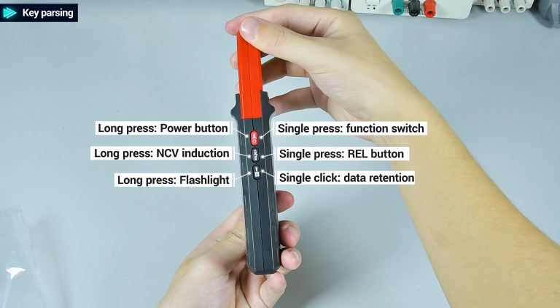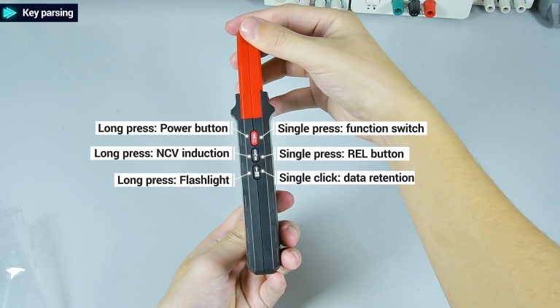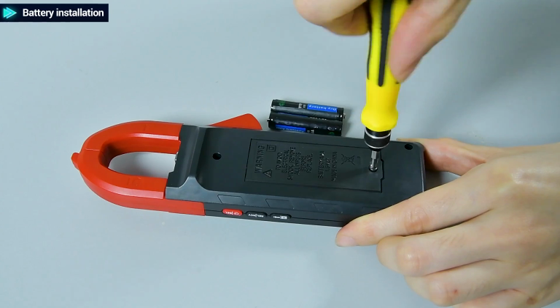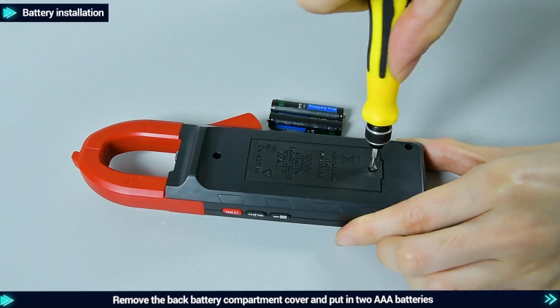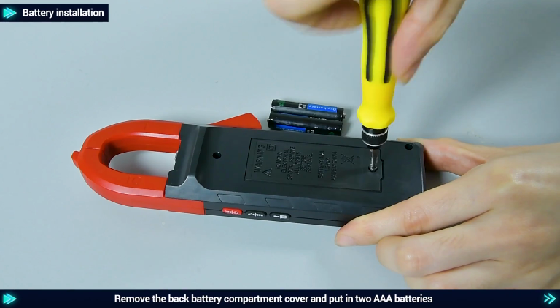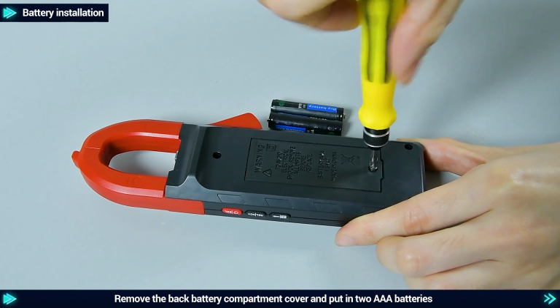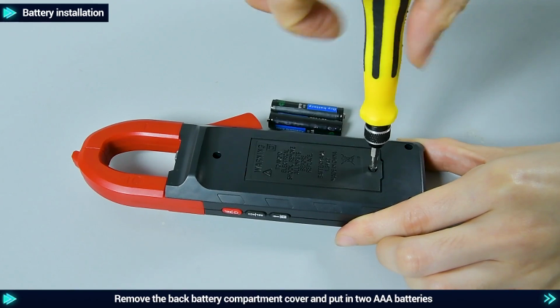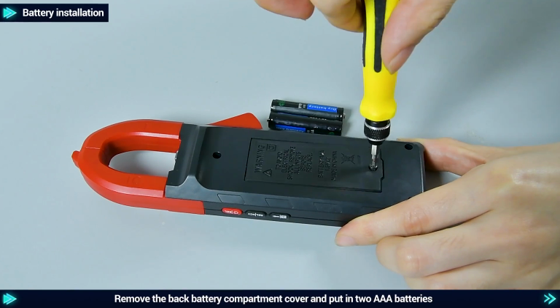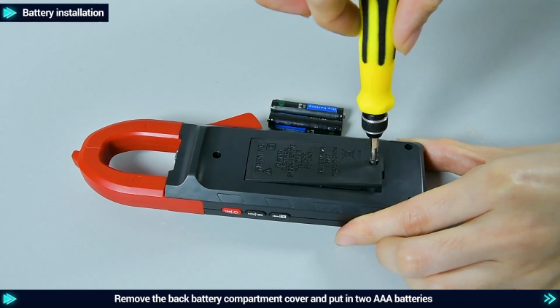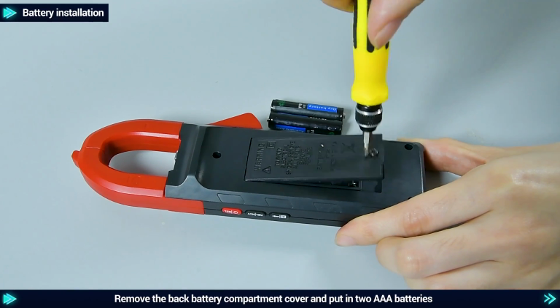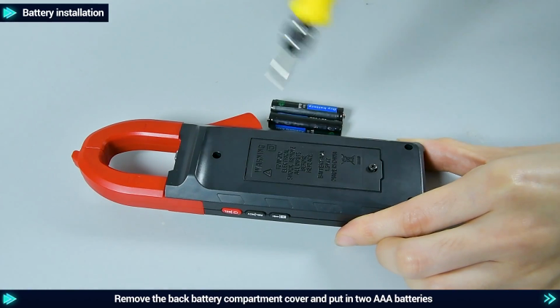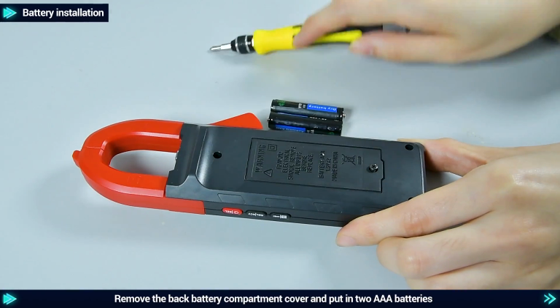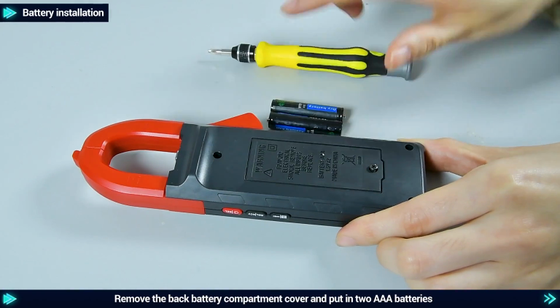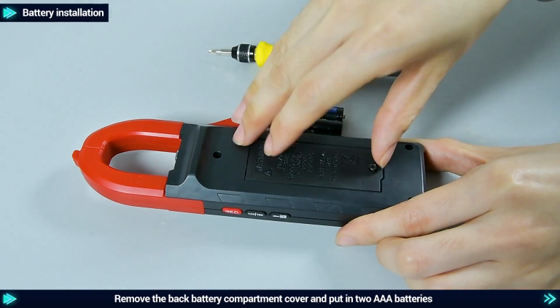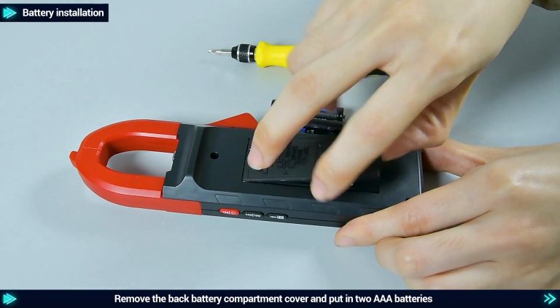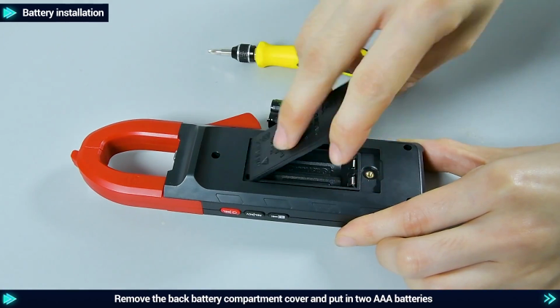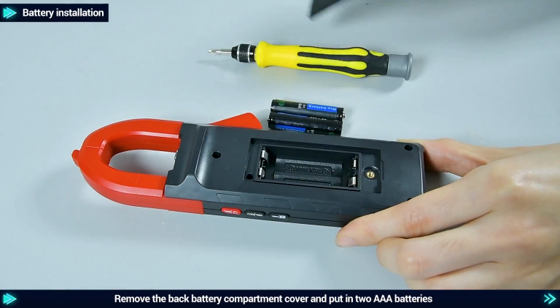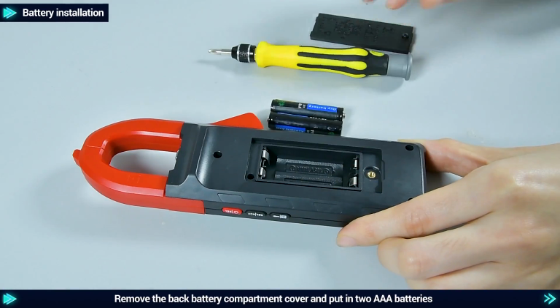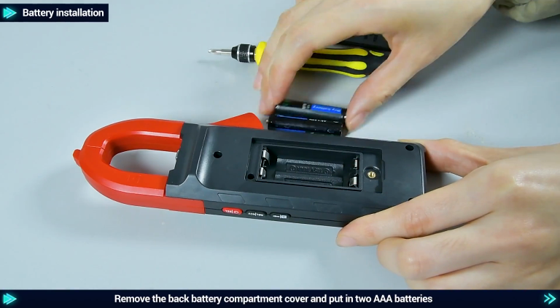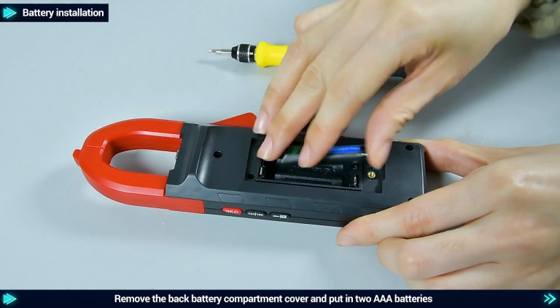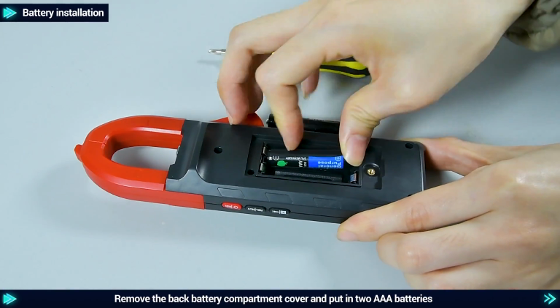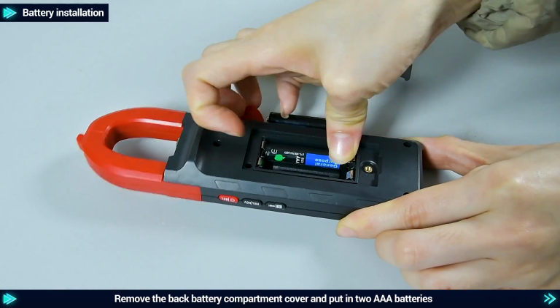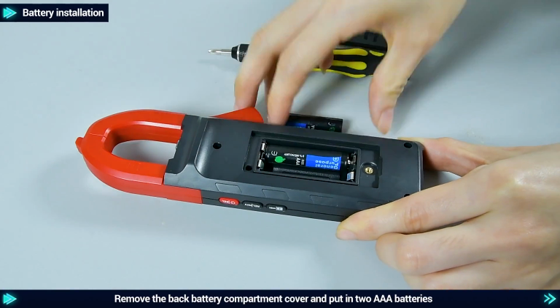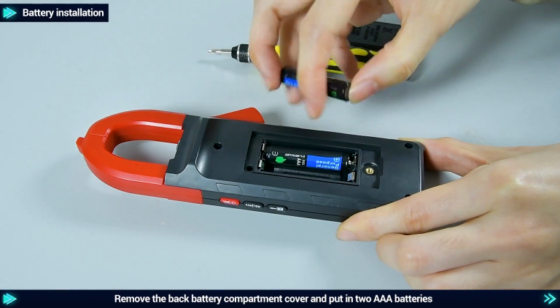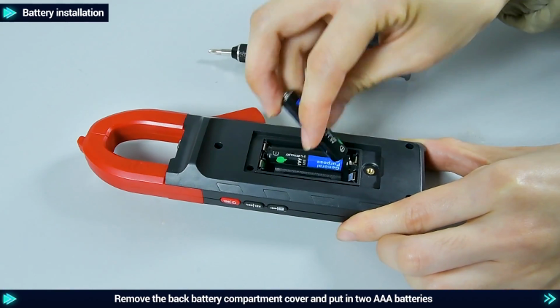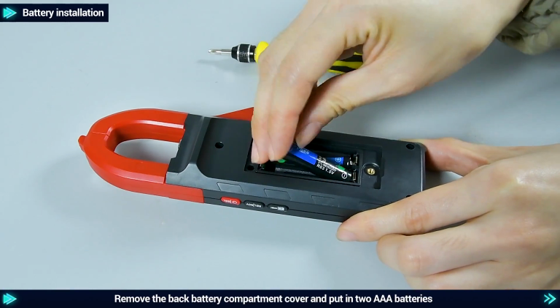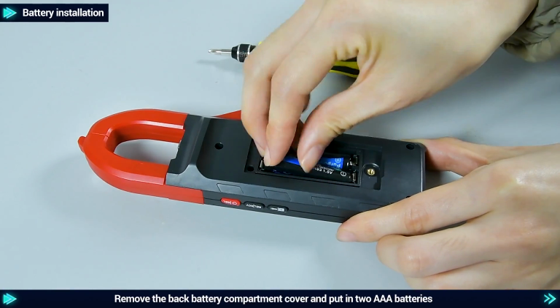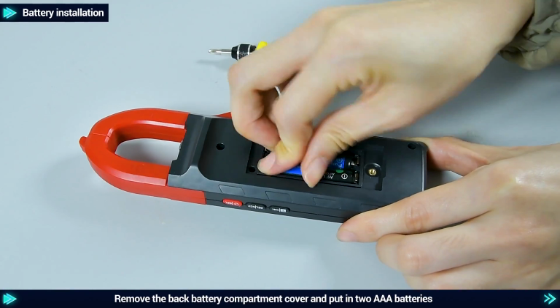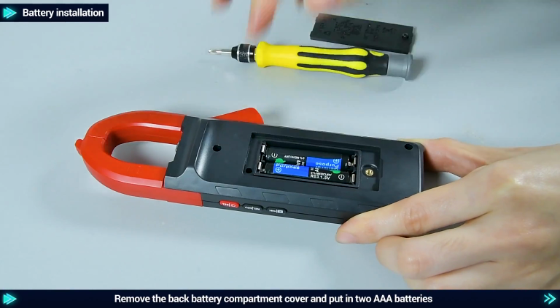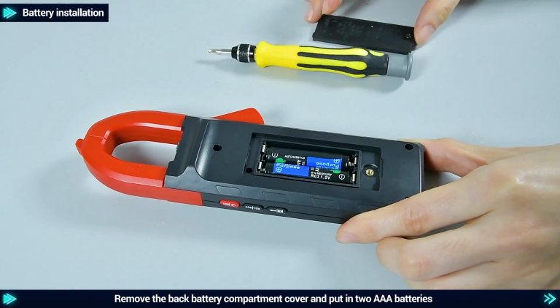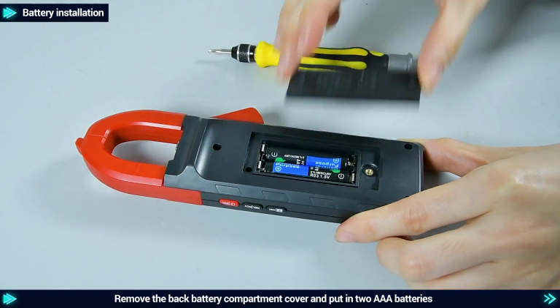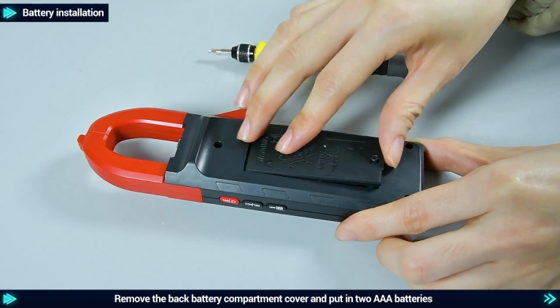Battery installation: remove the back battery compartment cover and put in two AAA batteries.